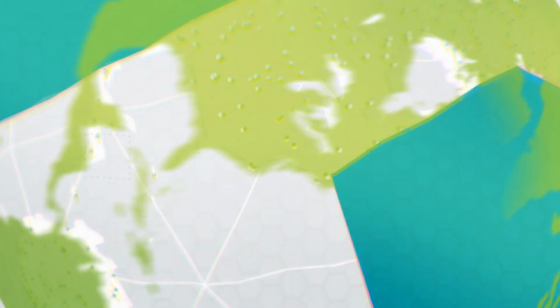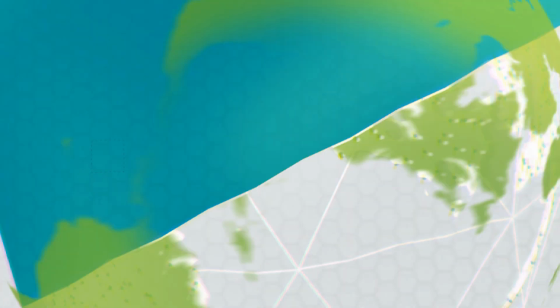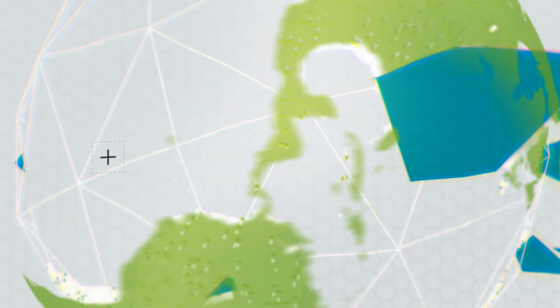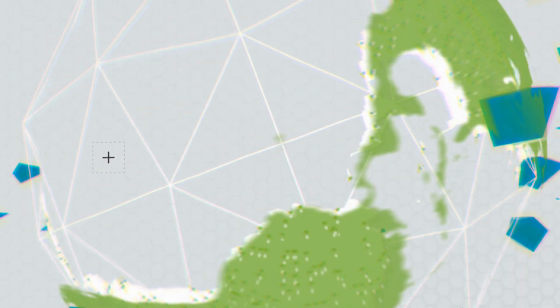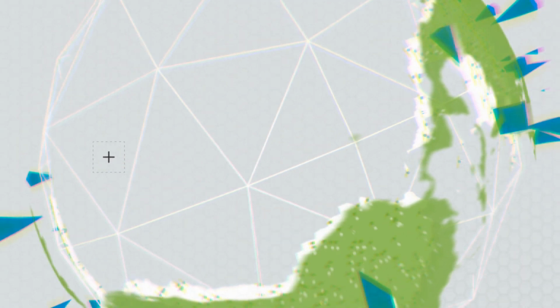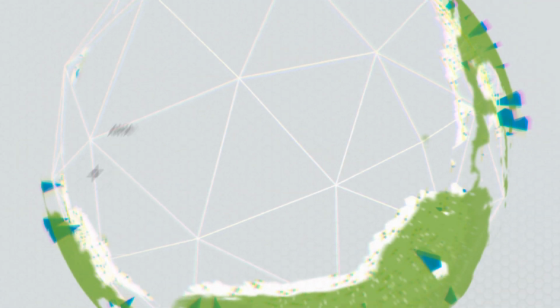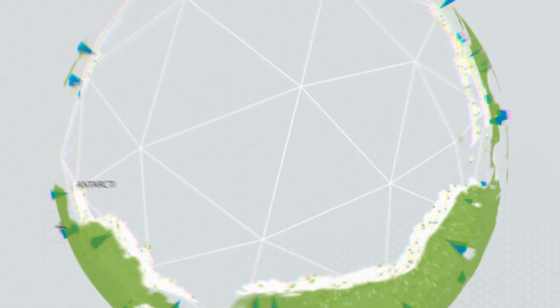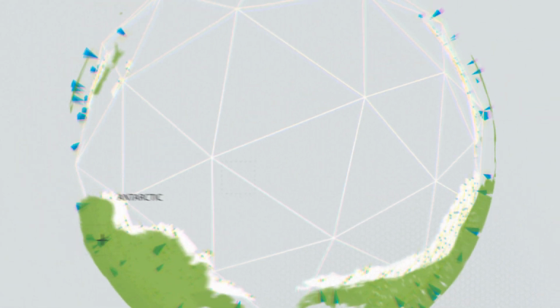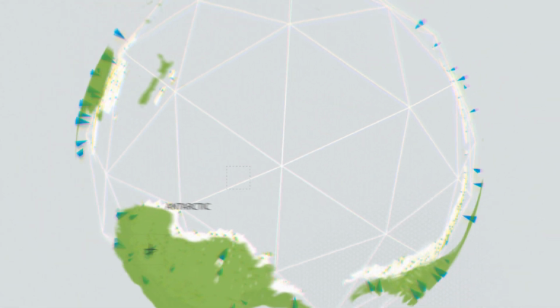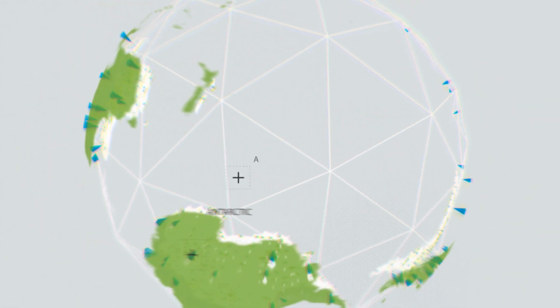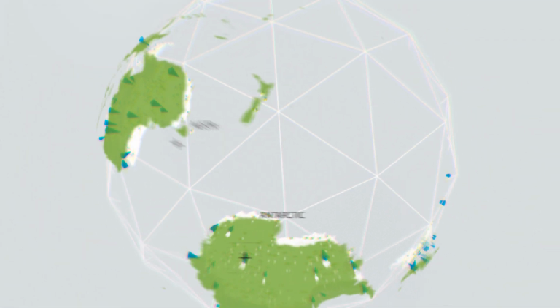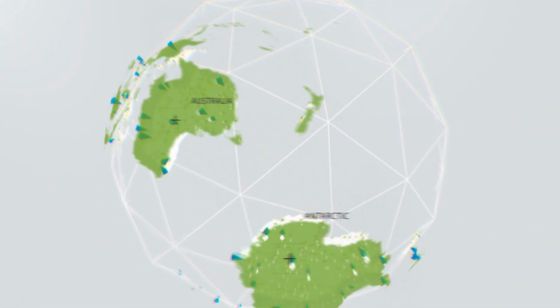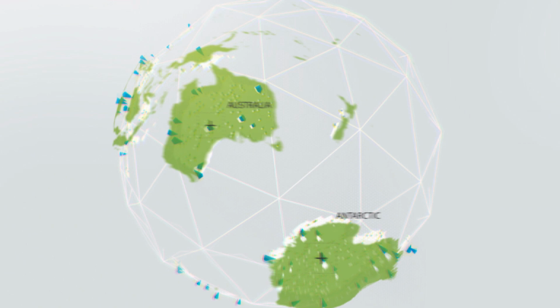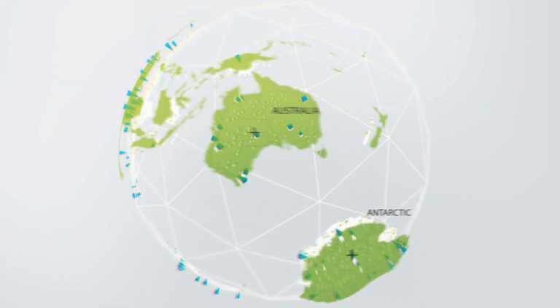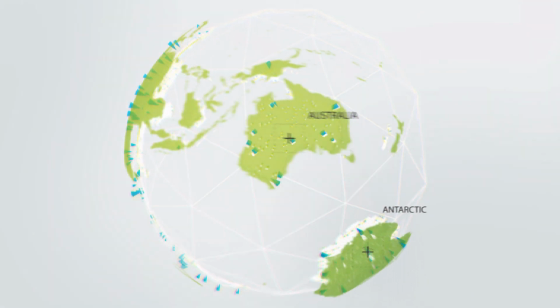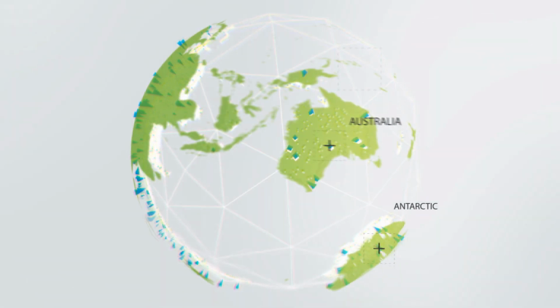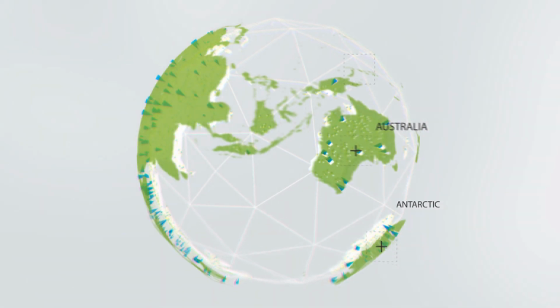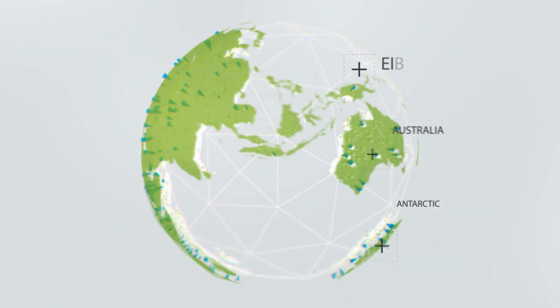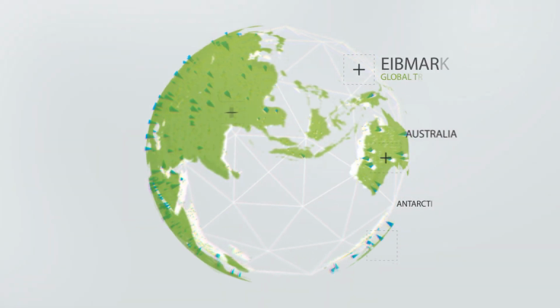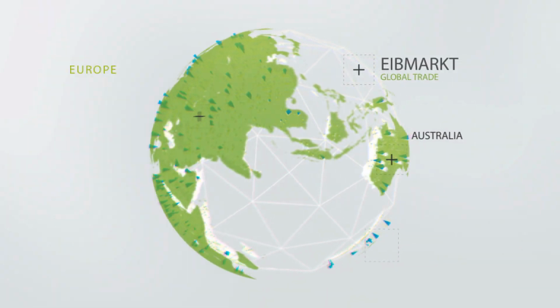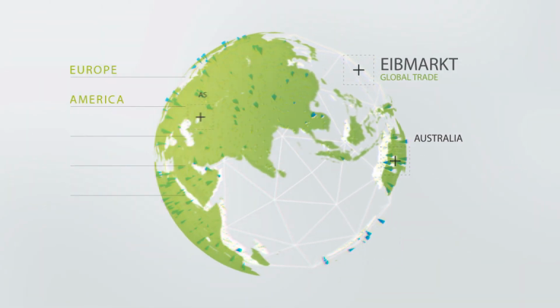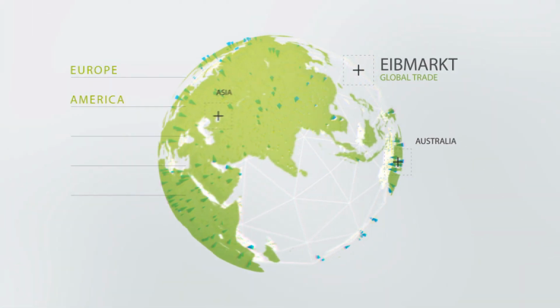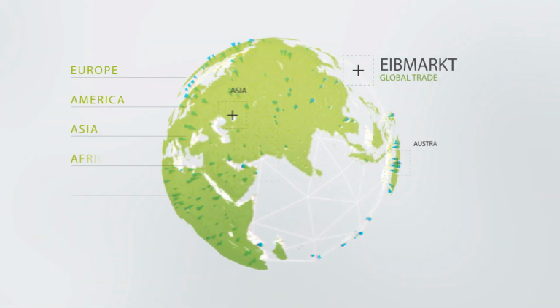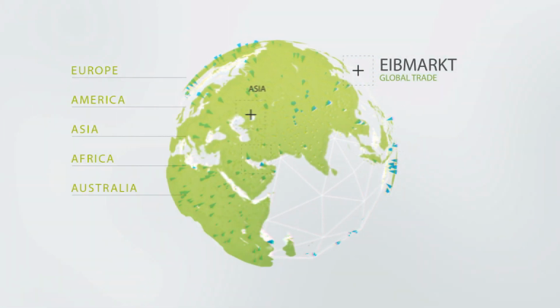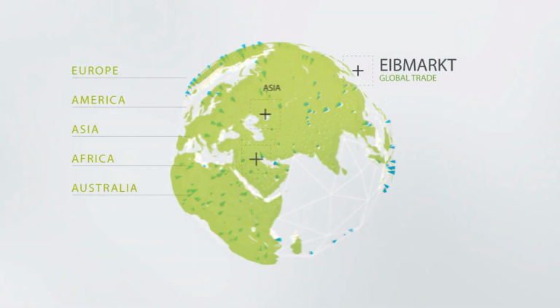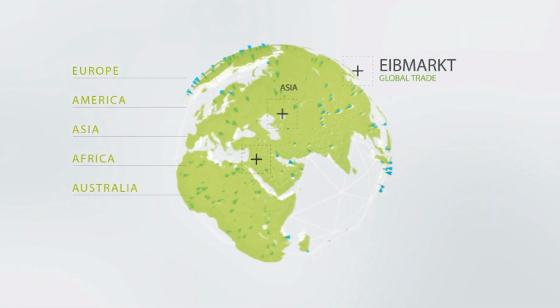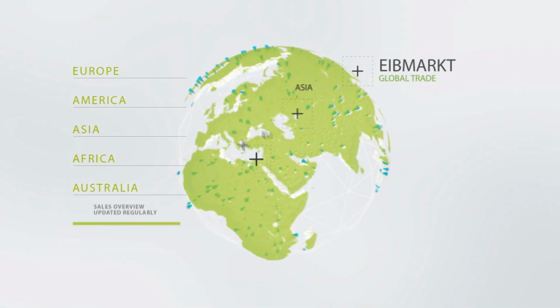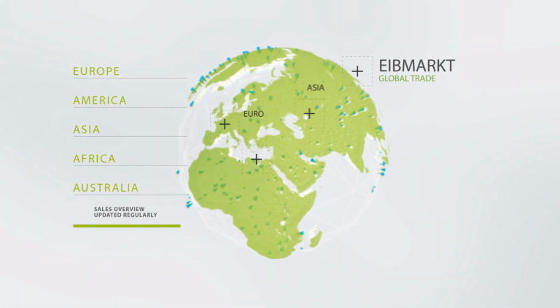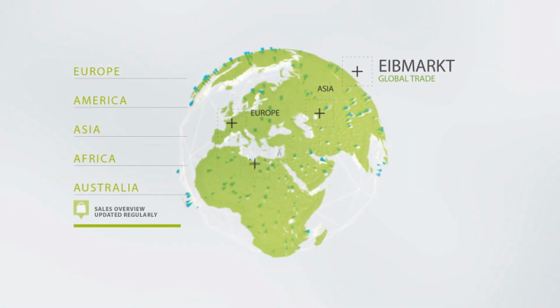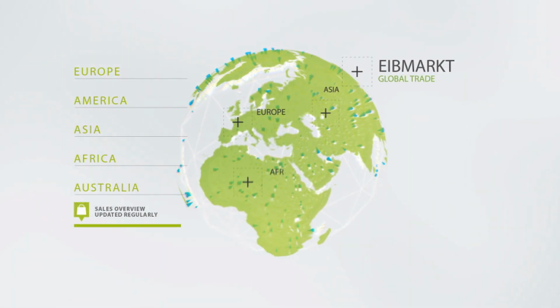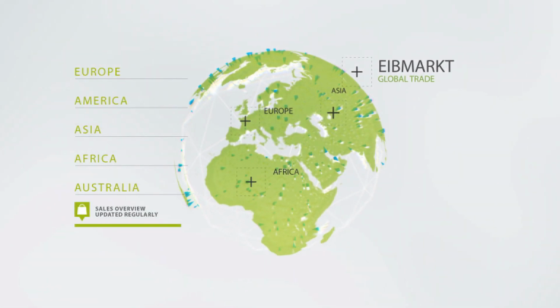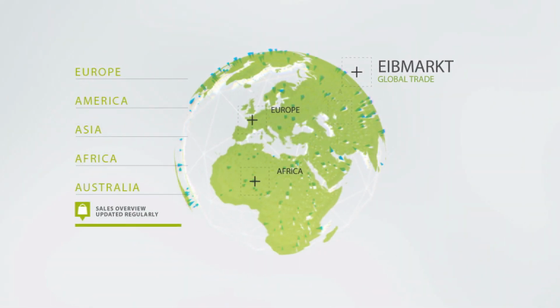Eibmacht — your partner for smart home technology and a global shopping experience.